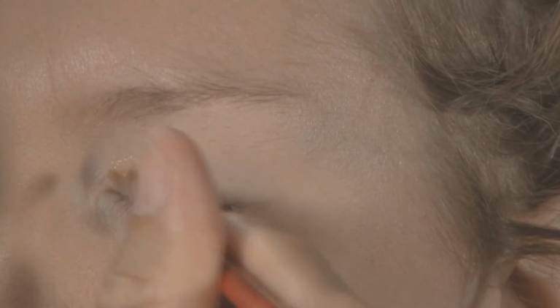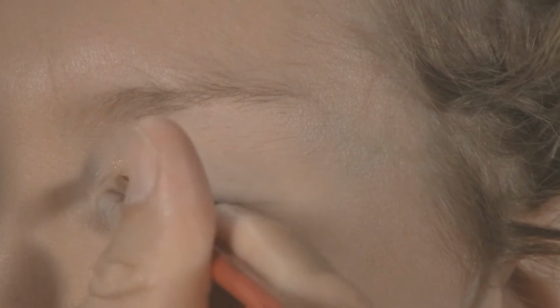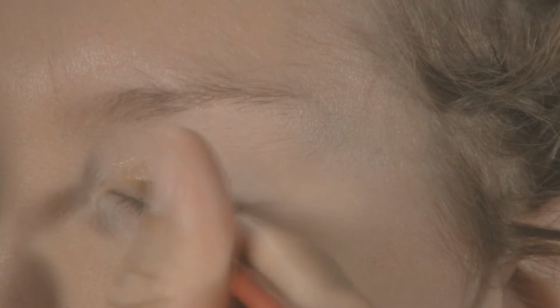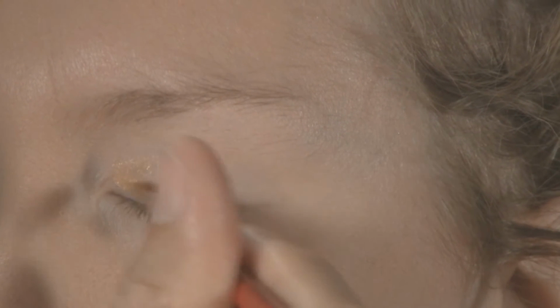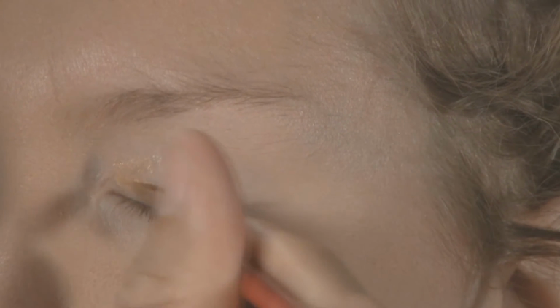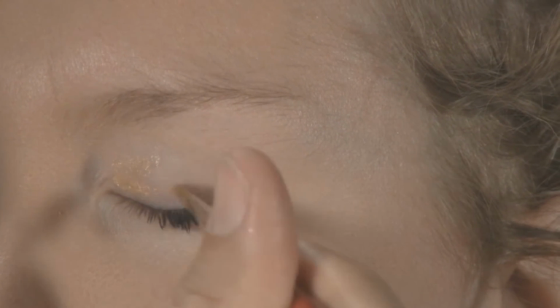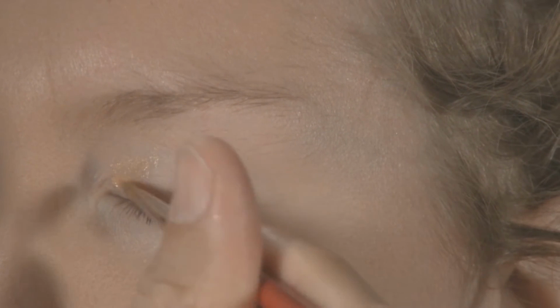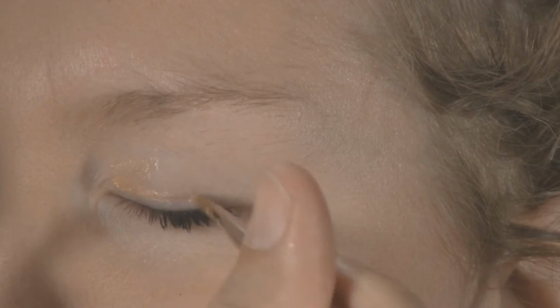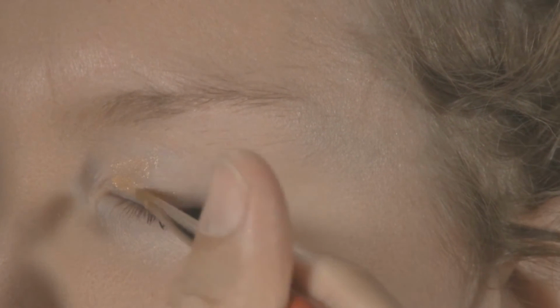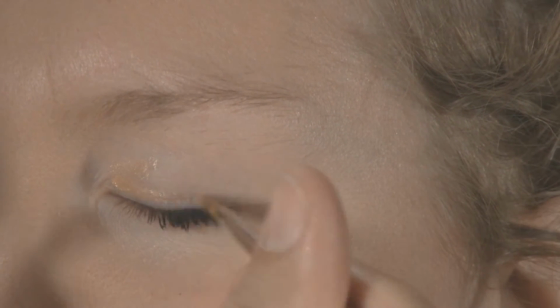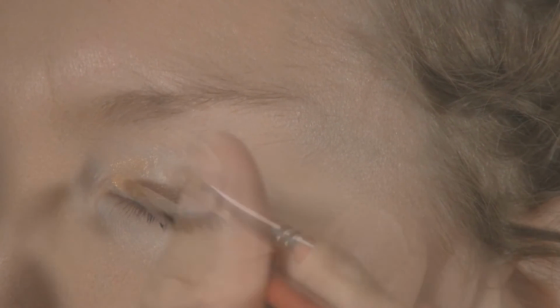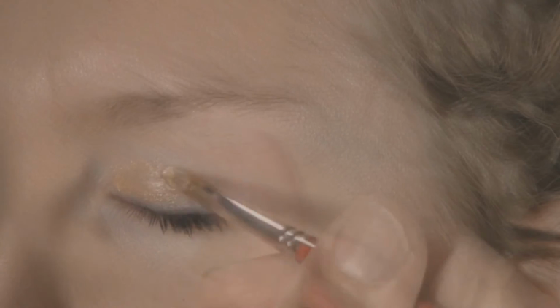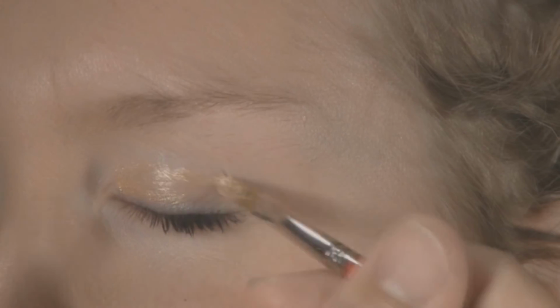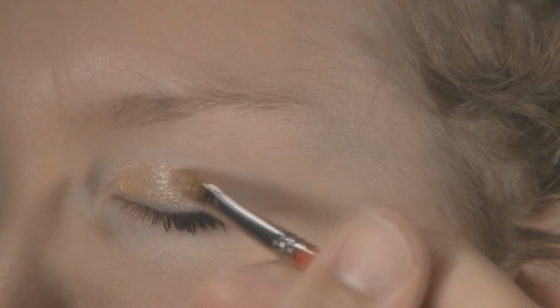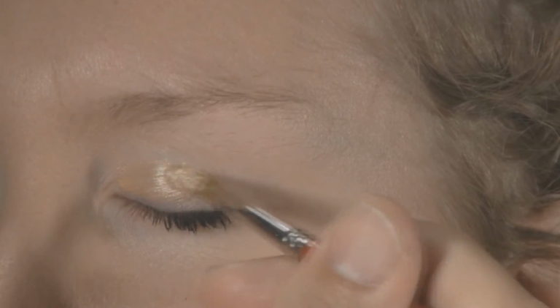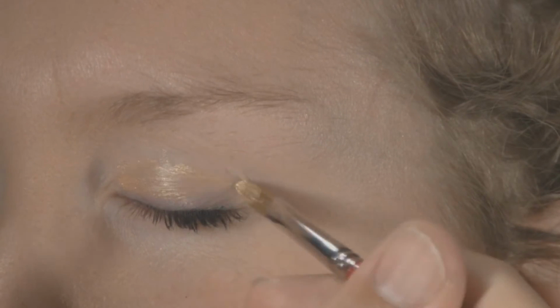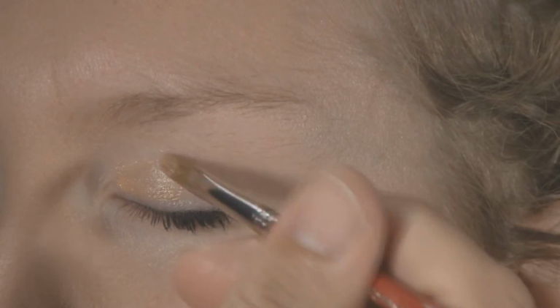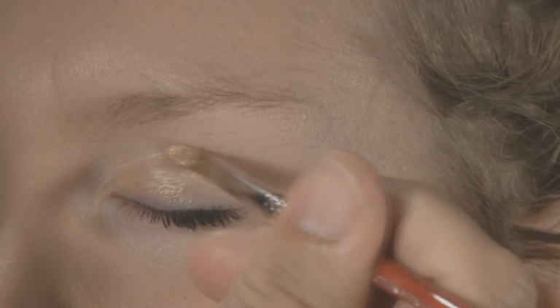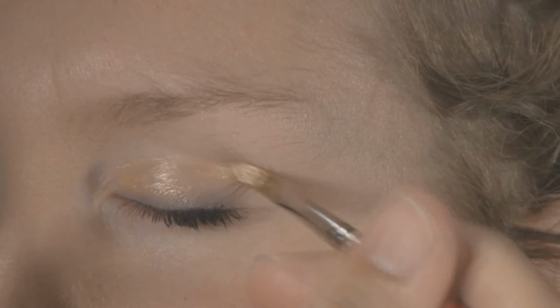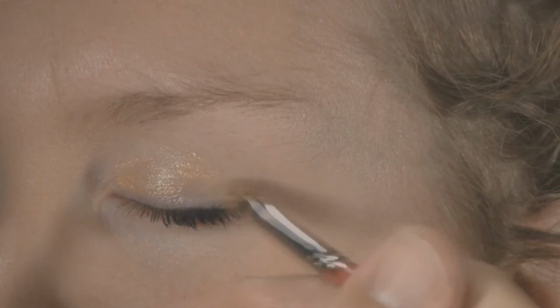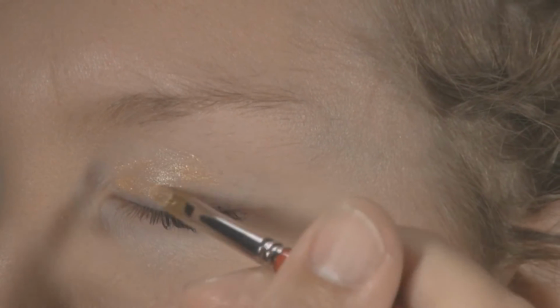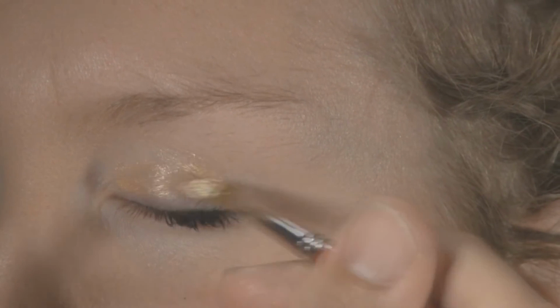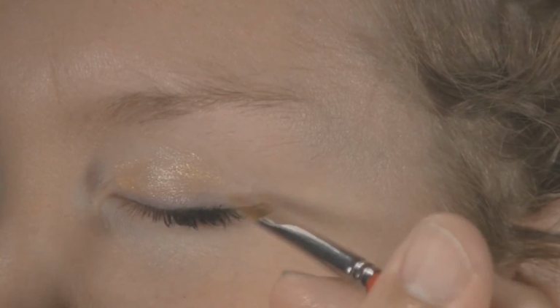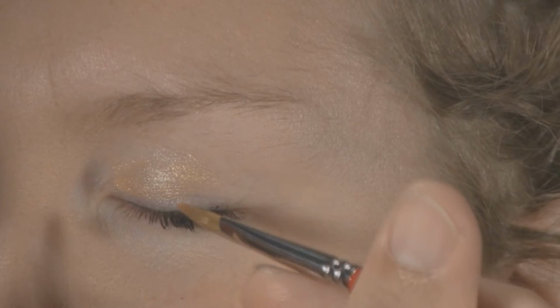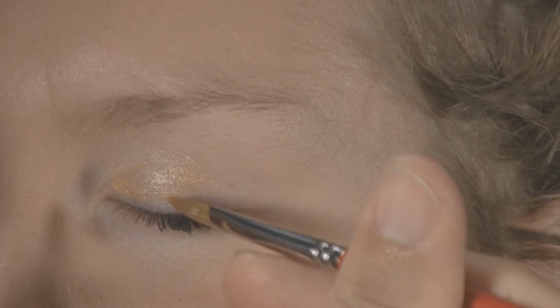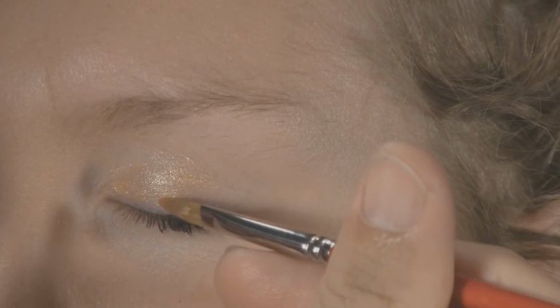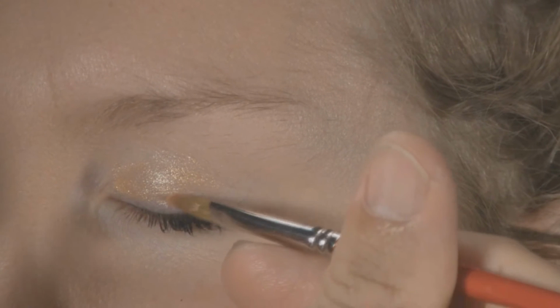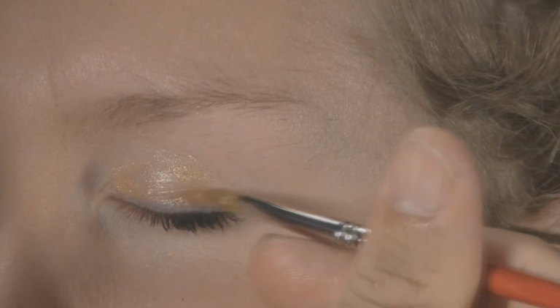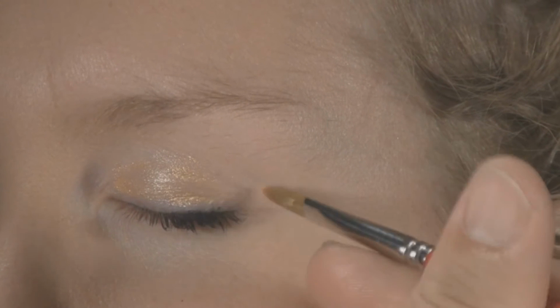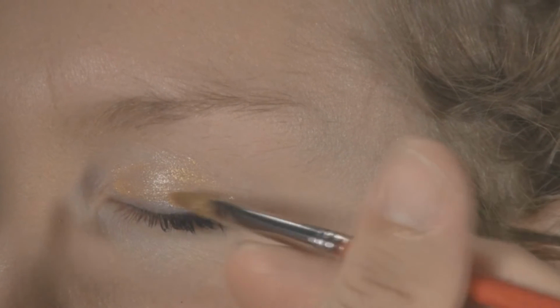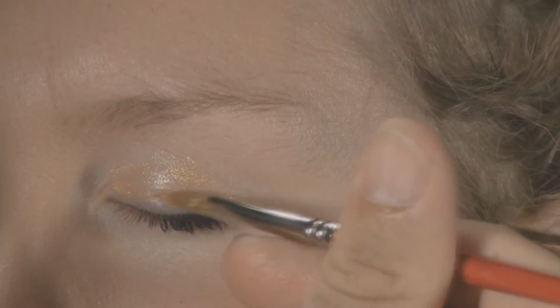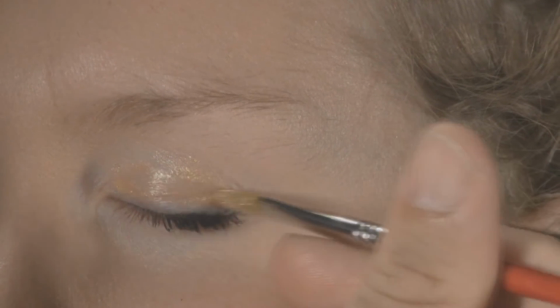Using a number 6 Filbert brush, apply Golden Nova Lustre Cream above the eye.